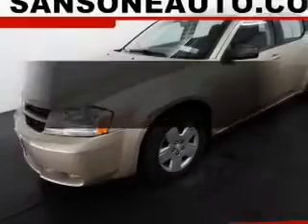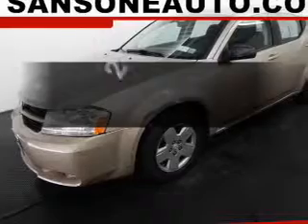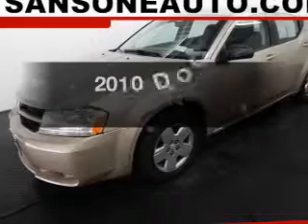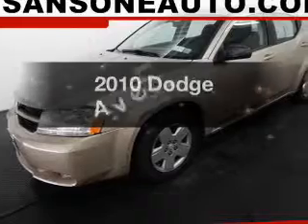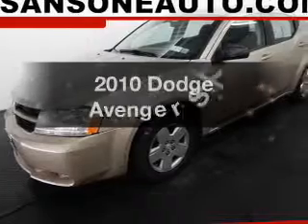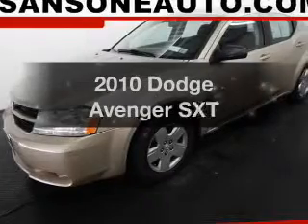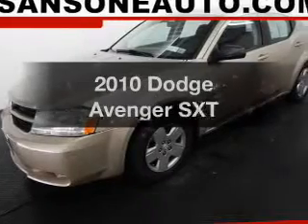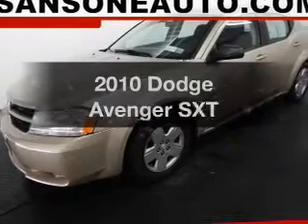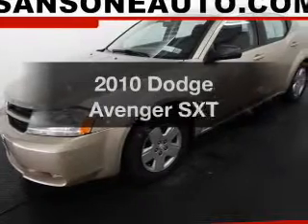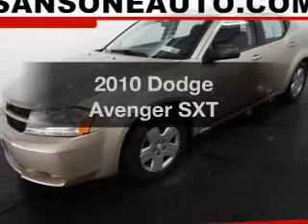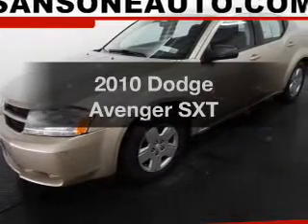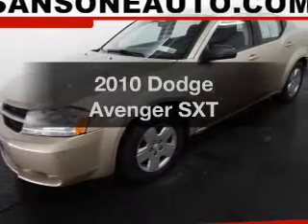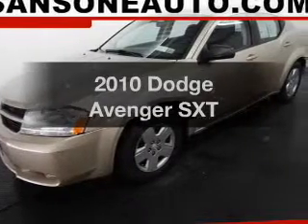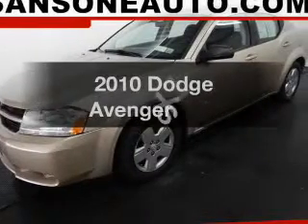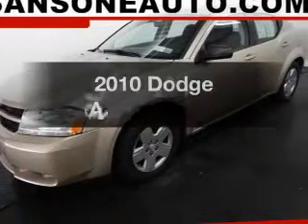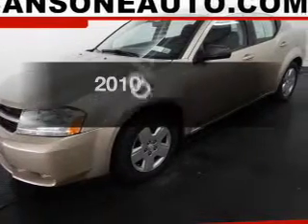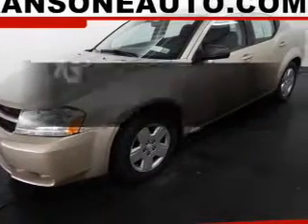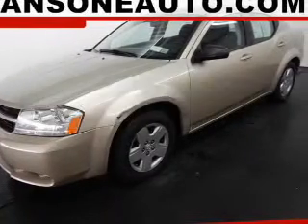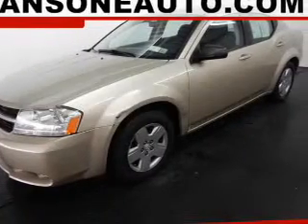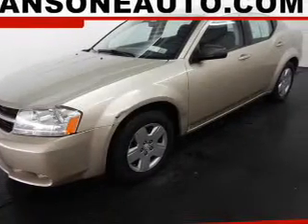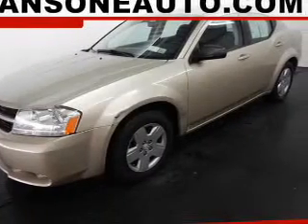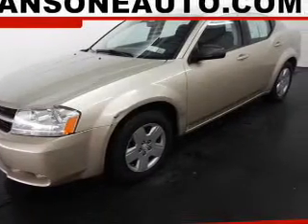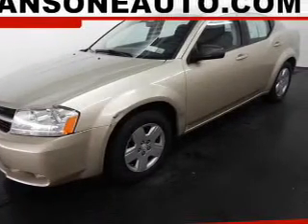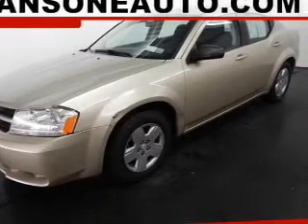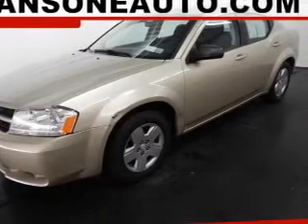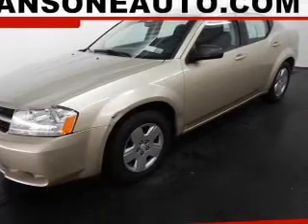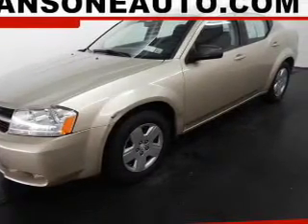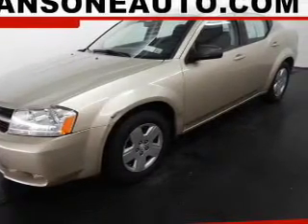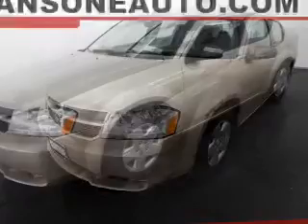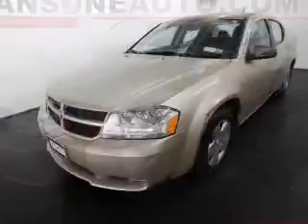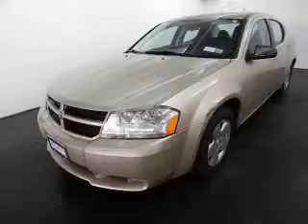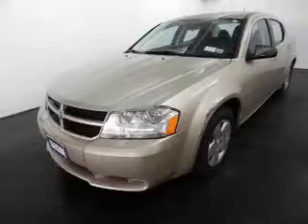Imagine yourself in this 2010 Dodge Avenger. This is the set of wheels you've been looking for.